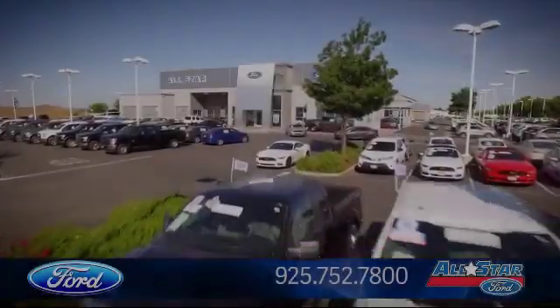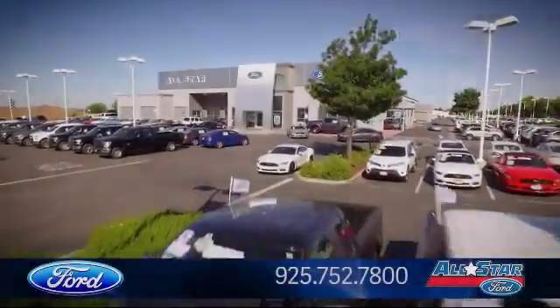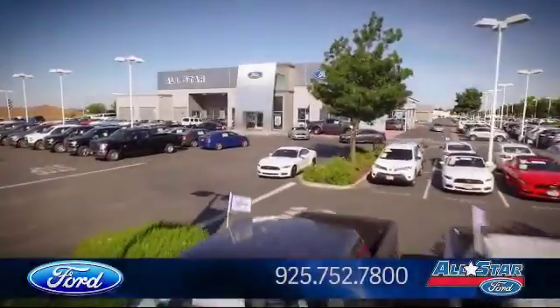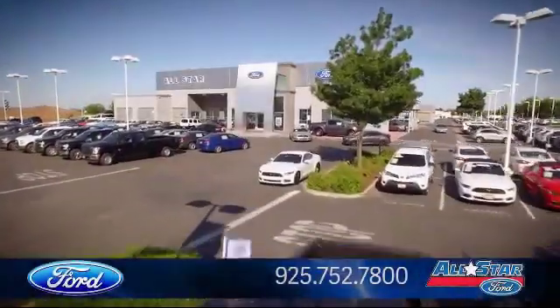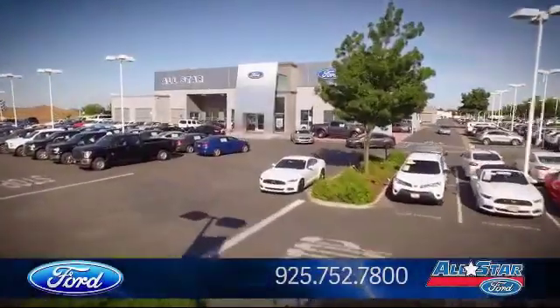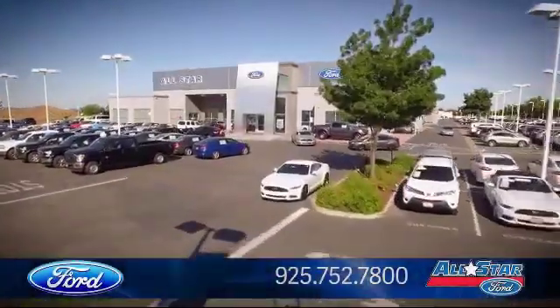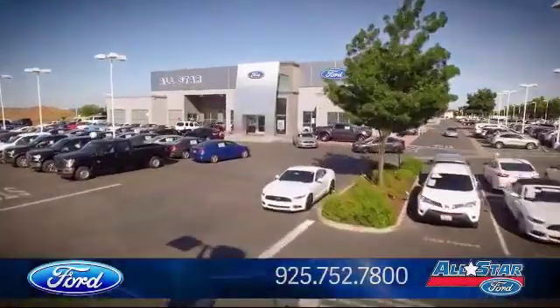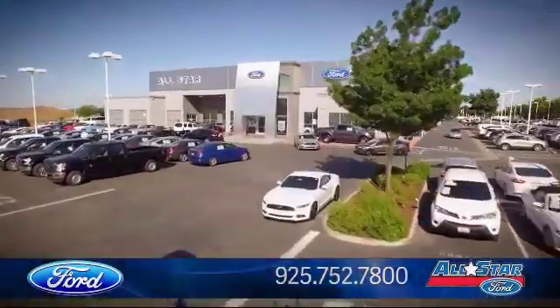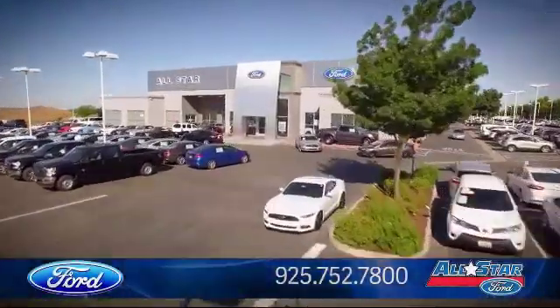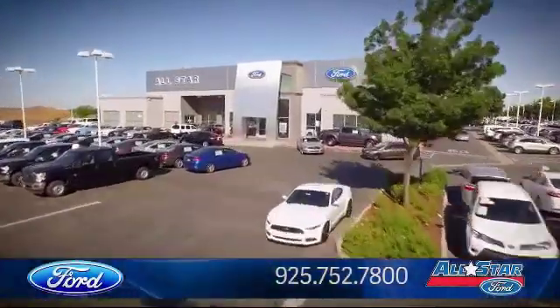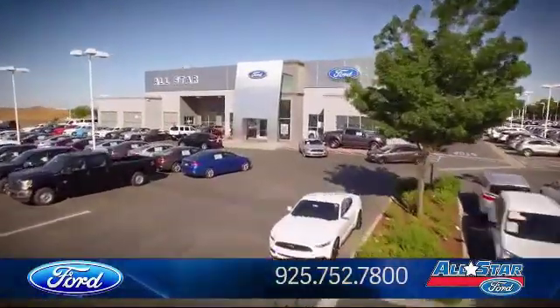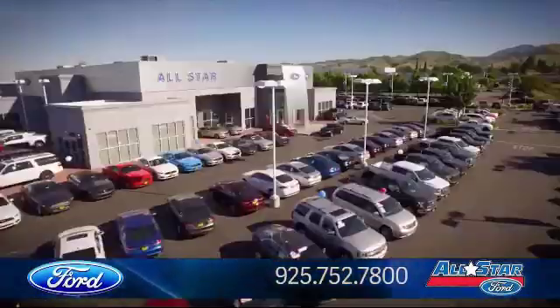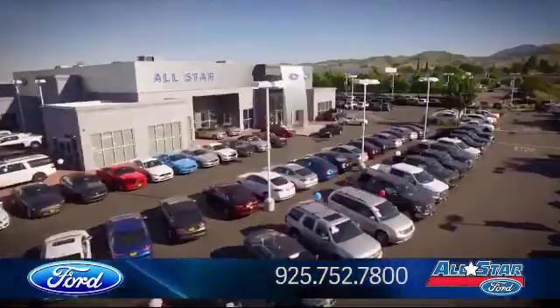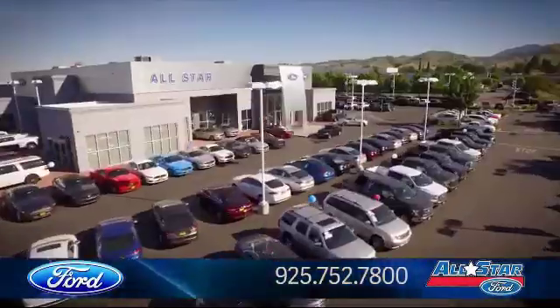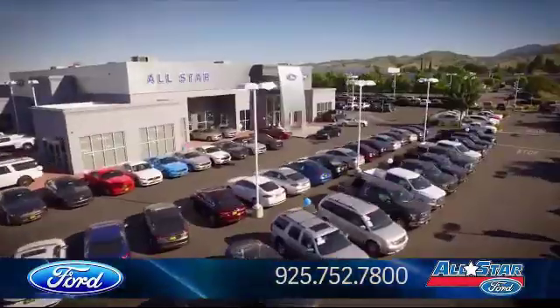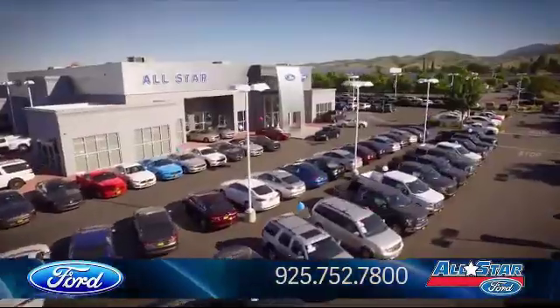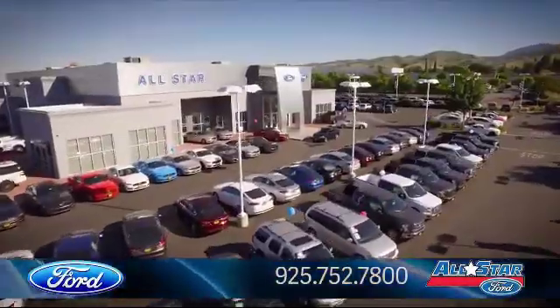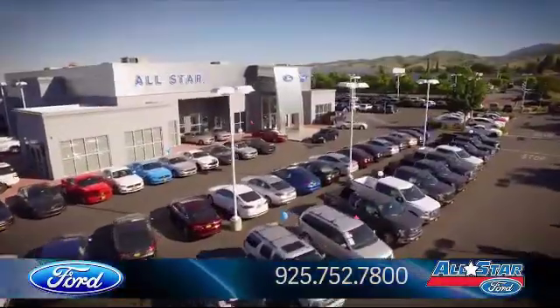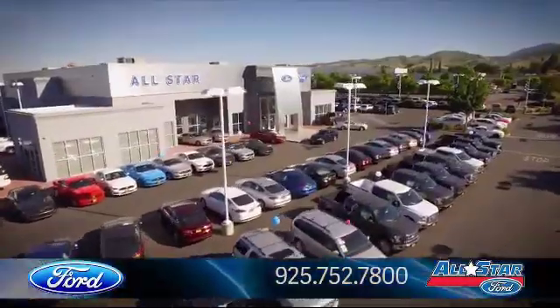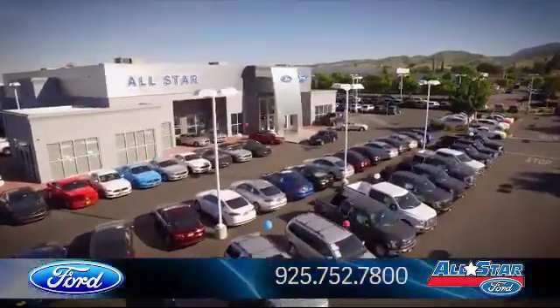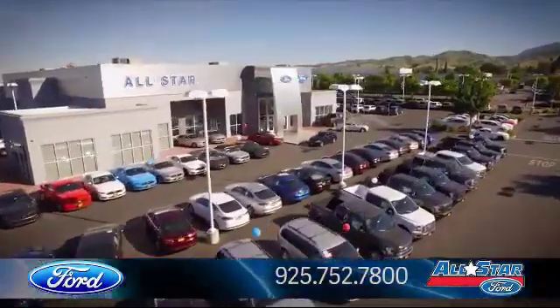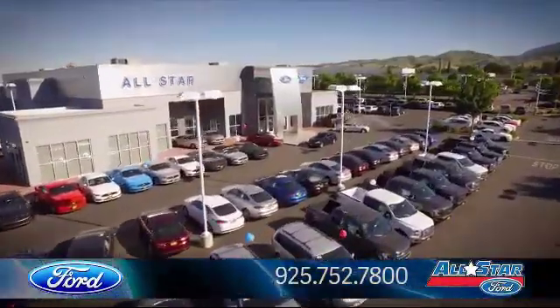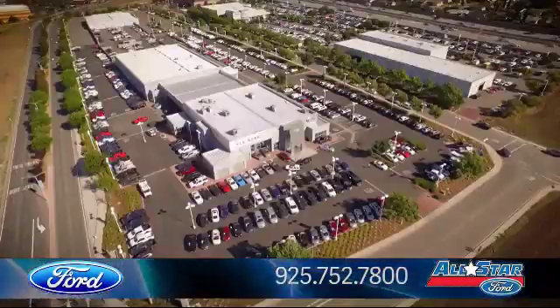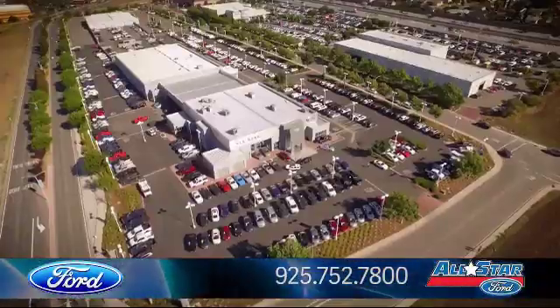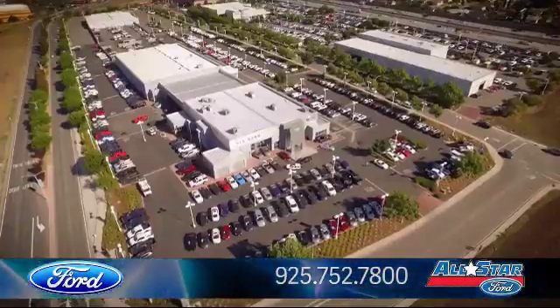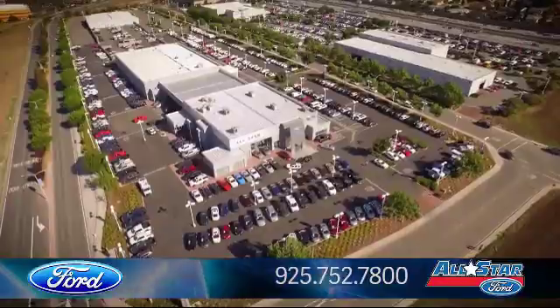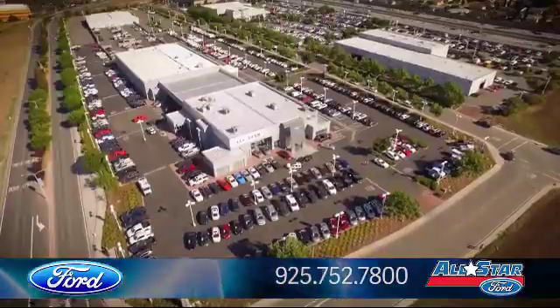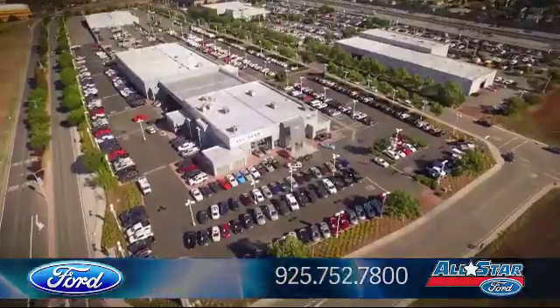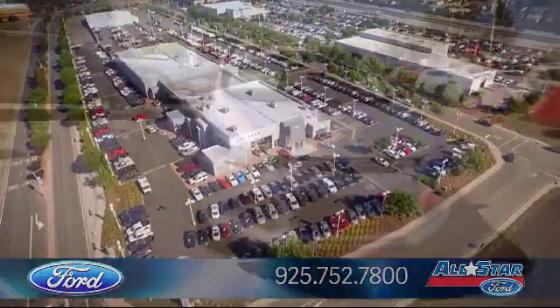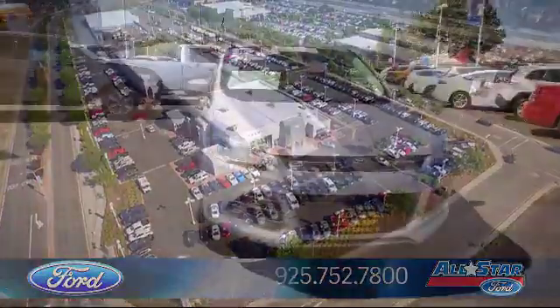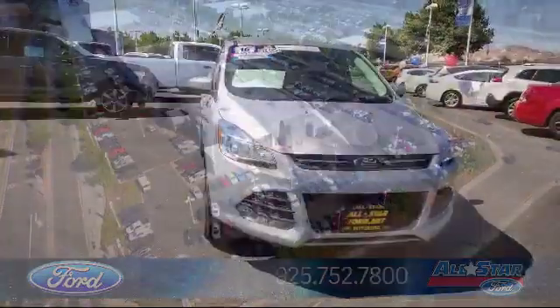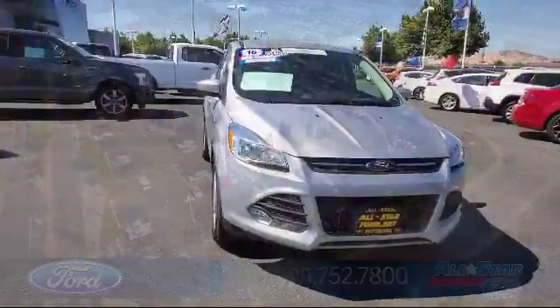Welcome to All-Star Ford, and here's a look at another one of our premium vehicles from our huge selection of cars,